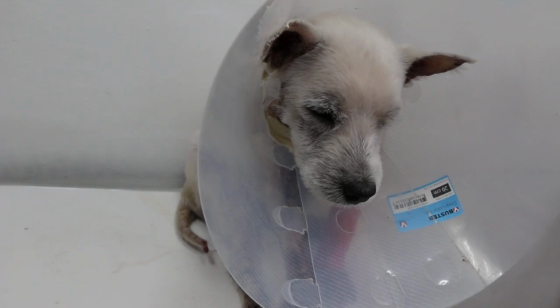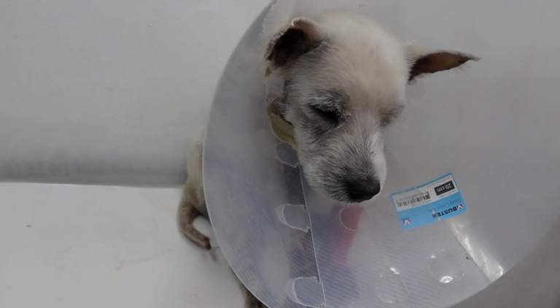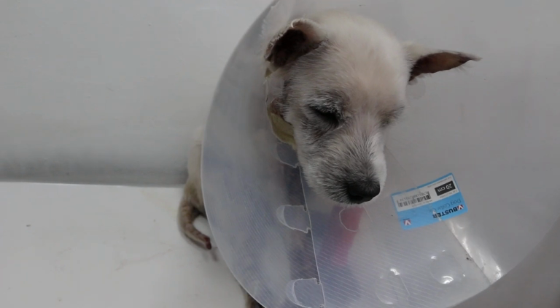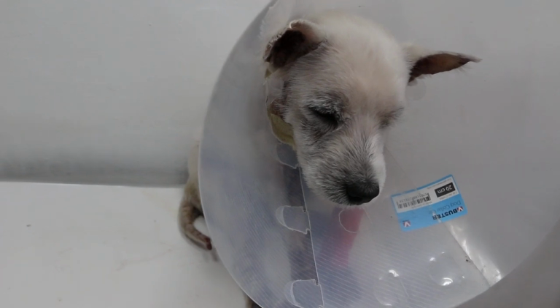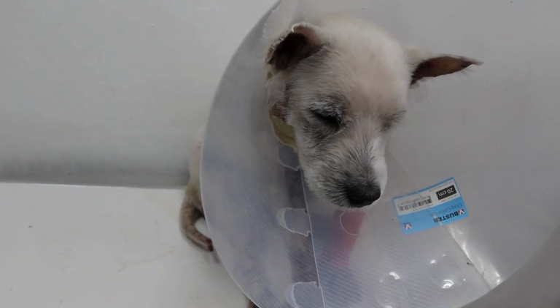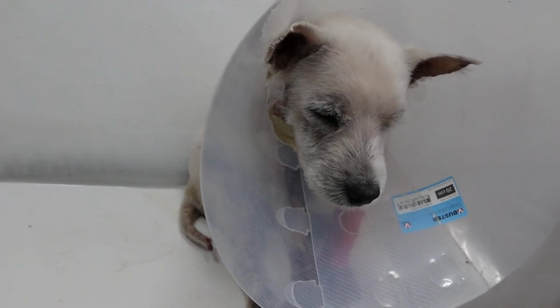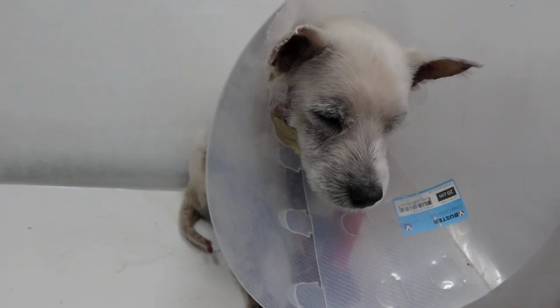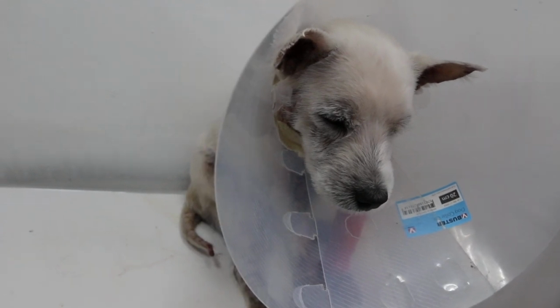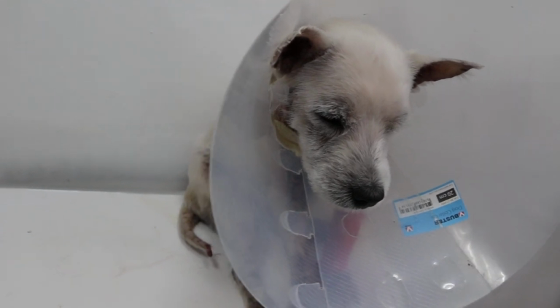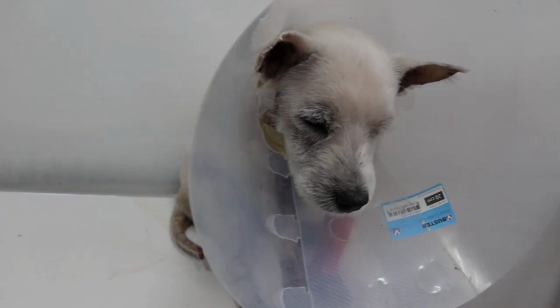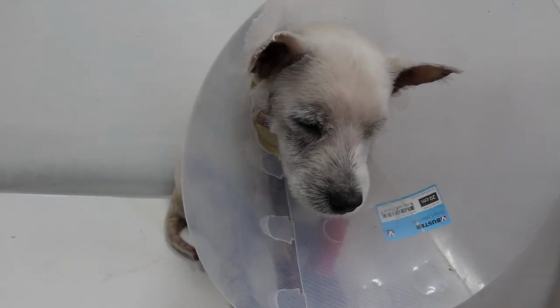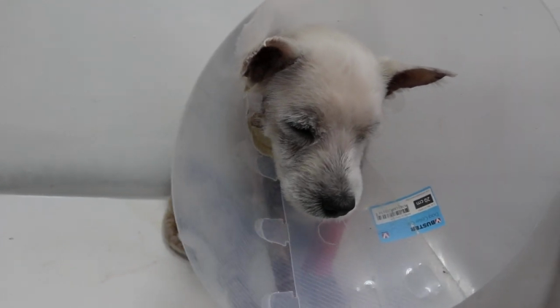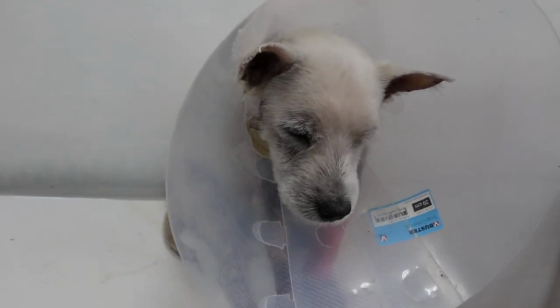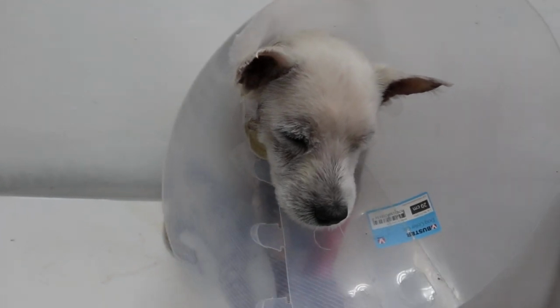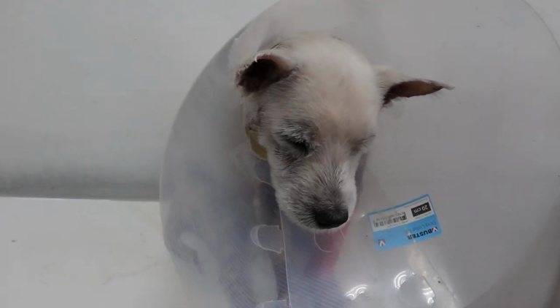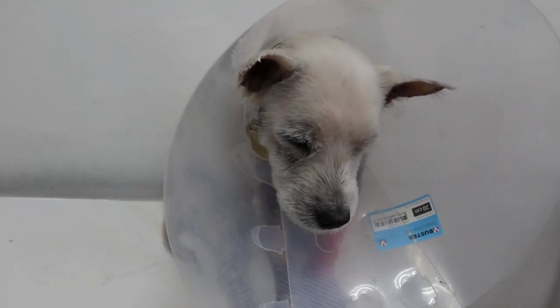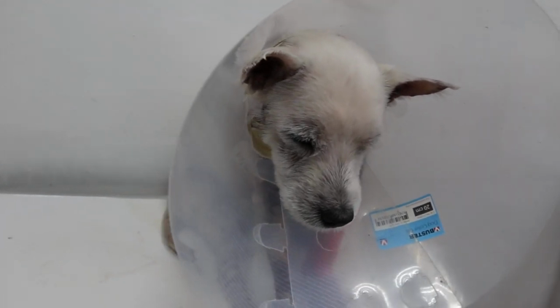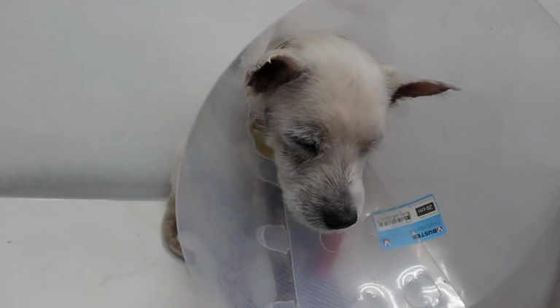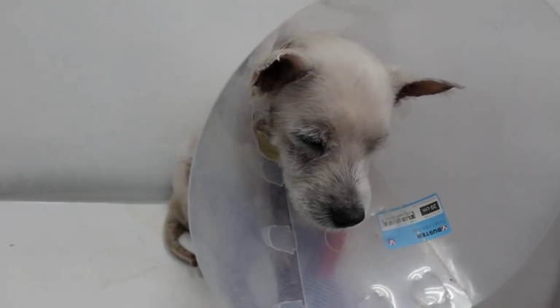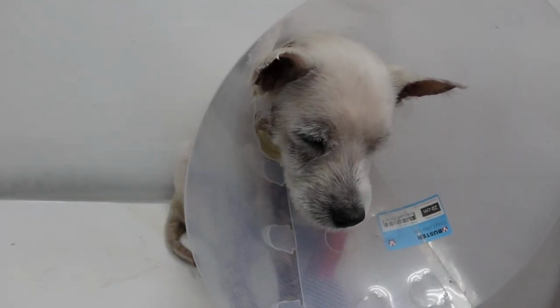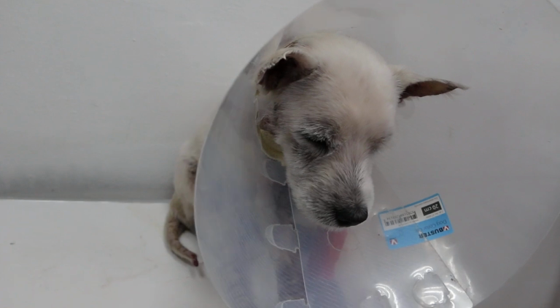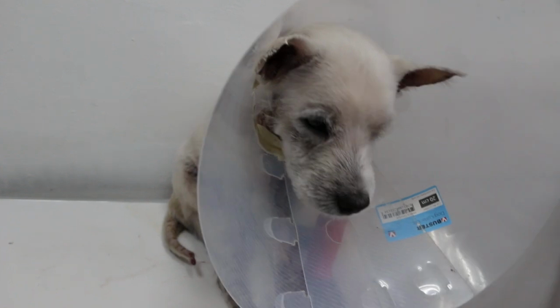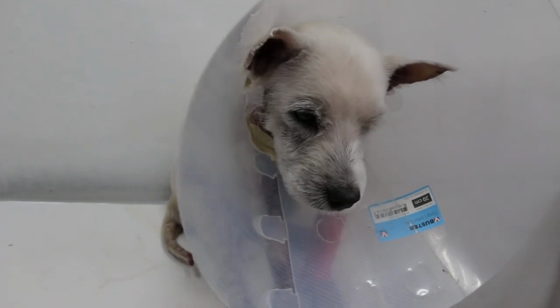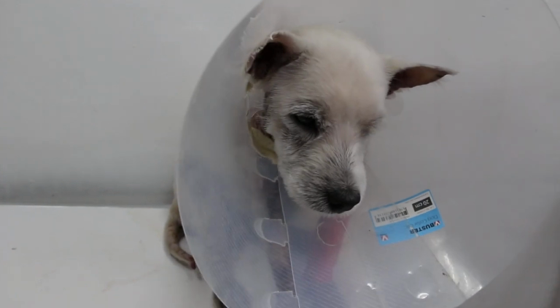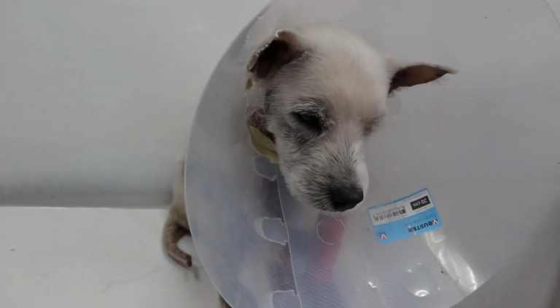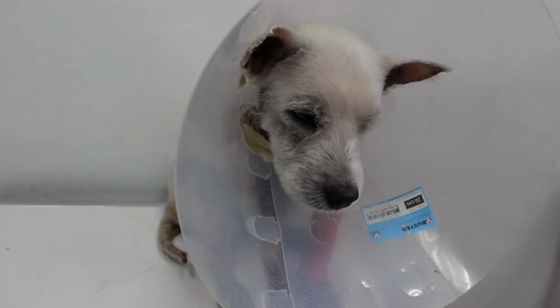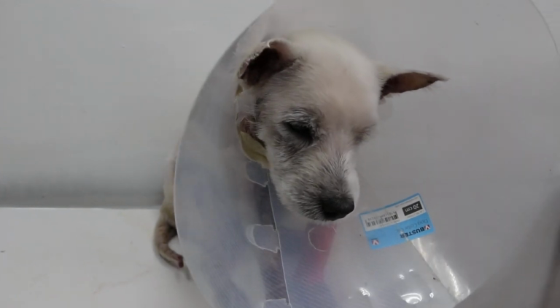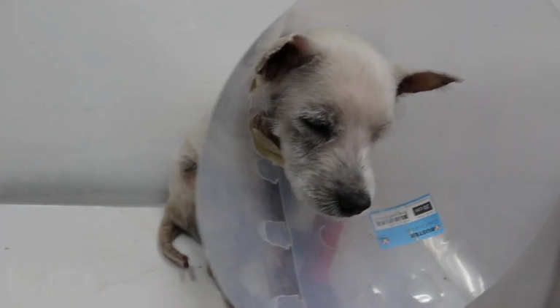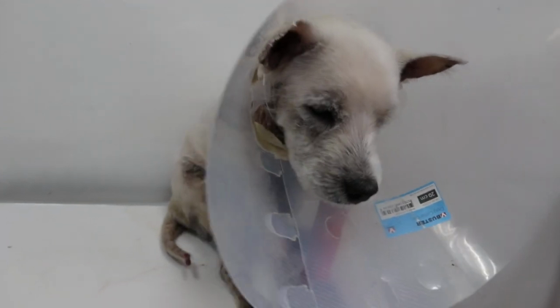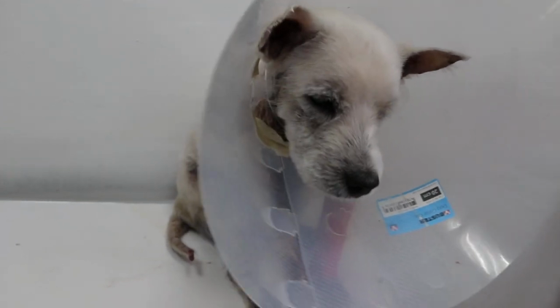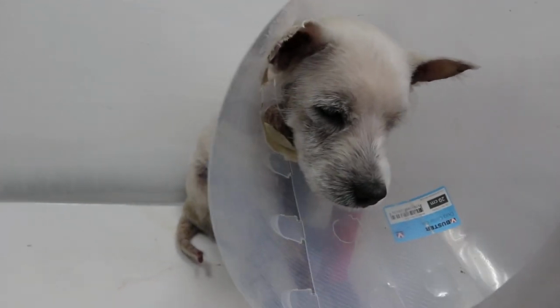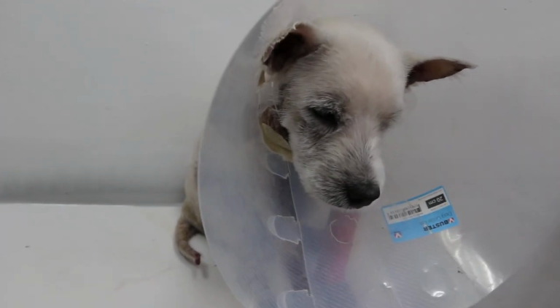To treat the wound together with the skin, we also gave antifungal and immunobooster drugs, and bathed the dog daily.